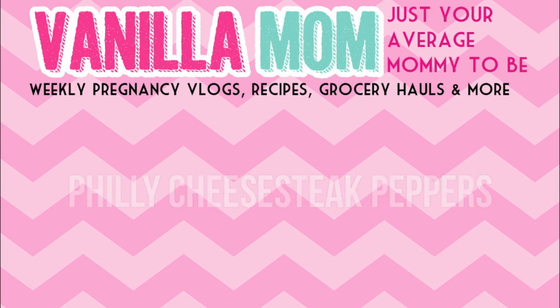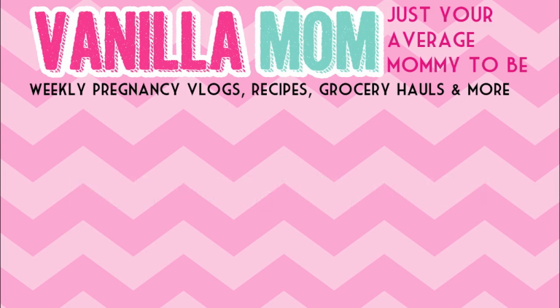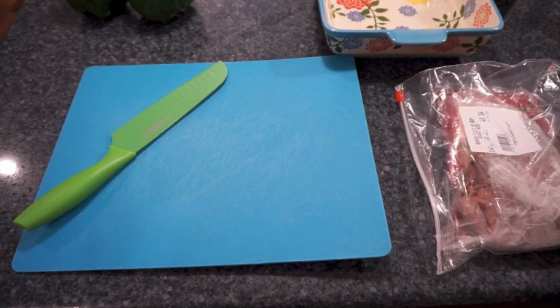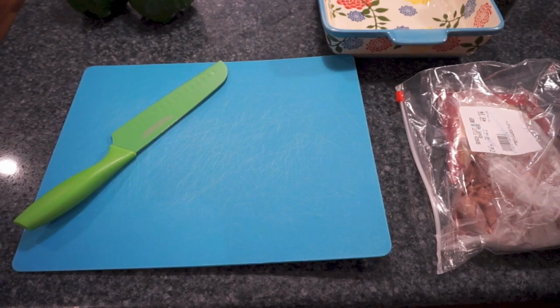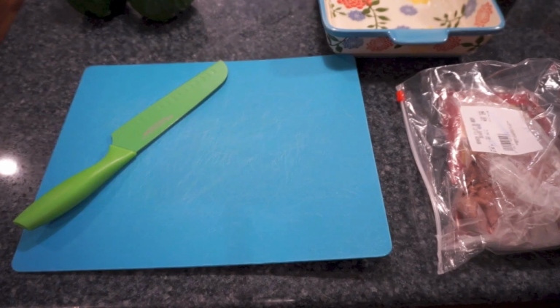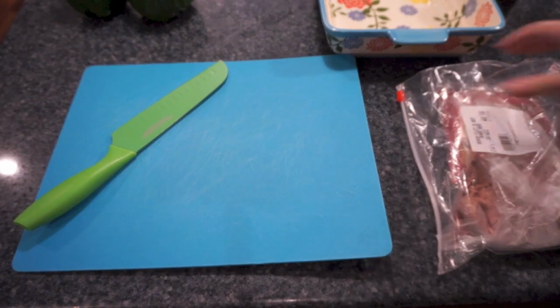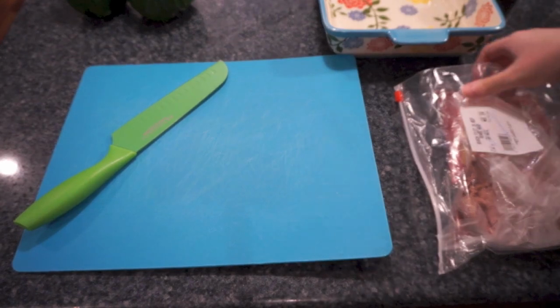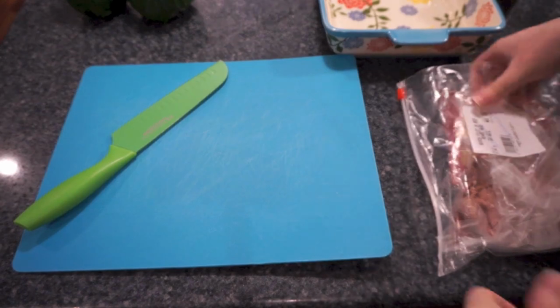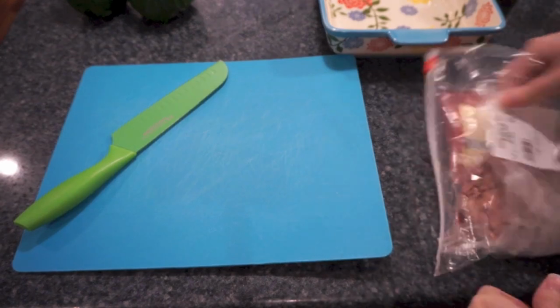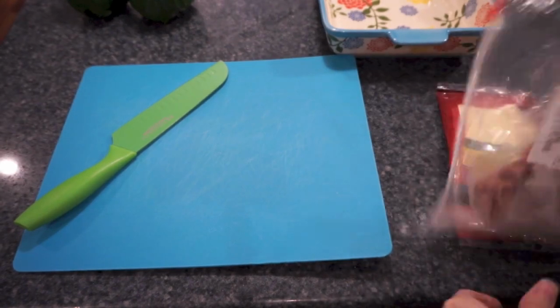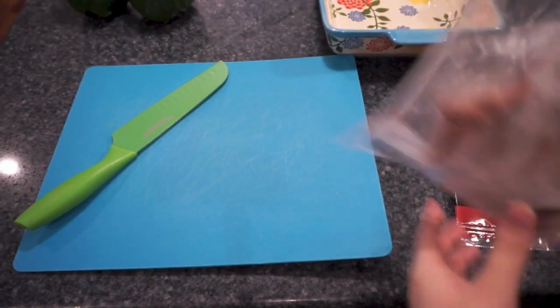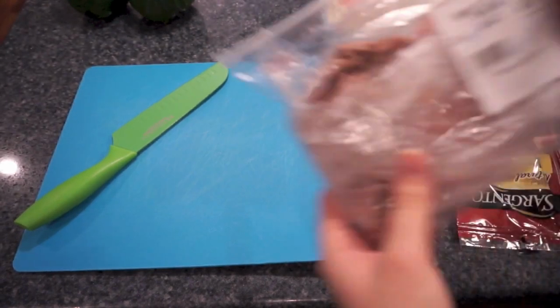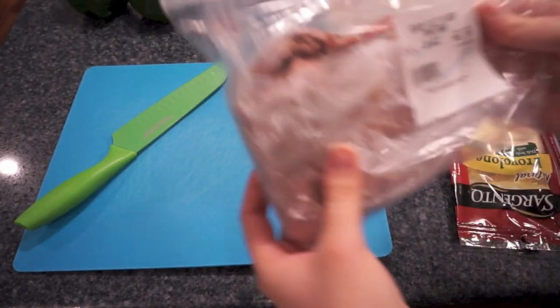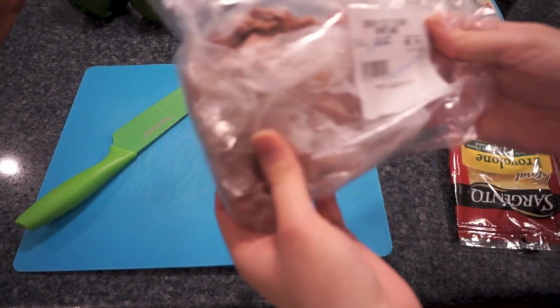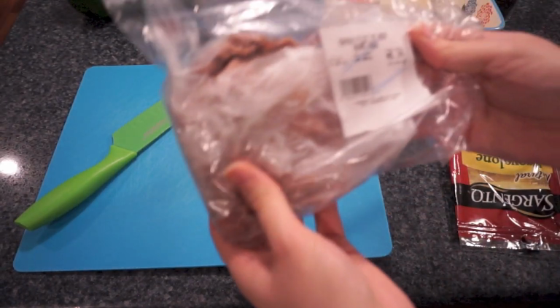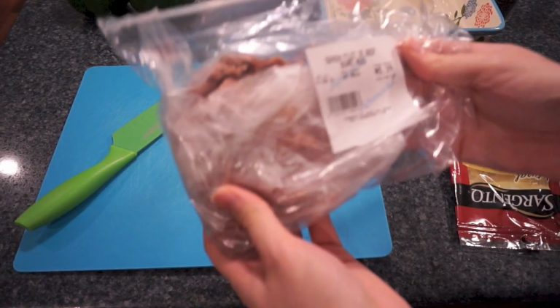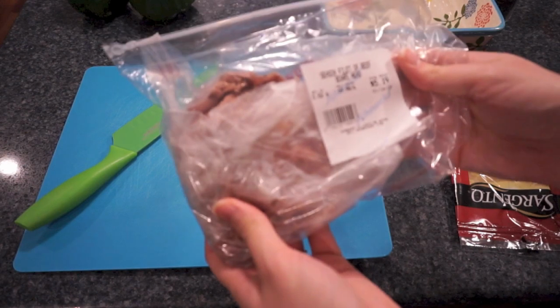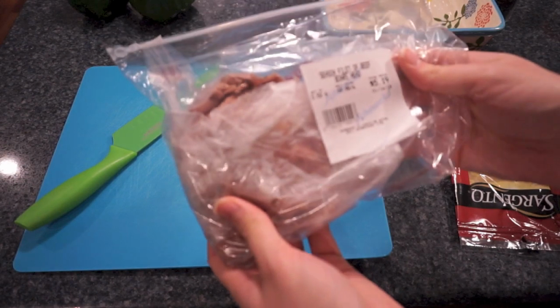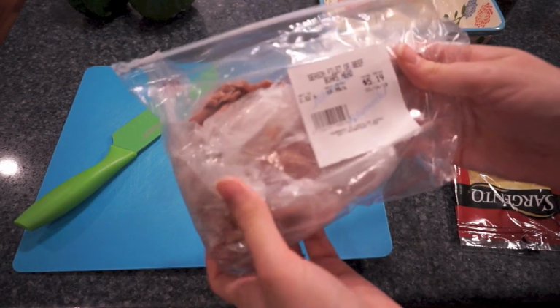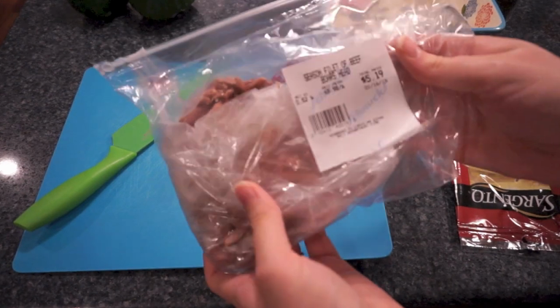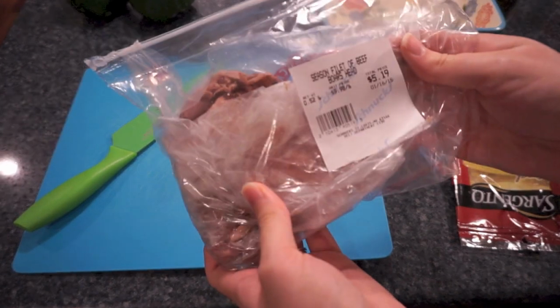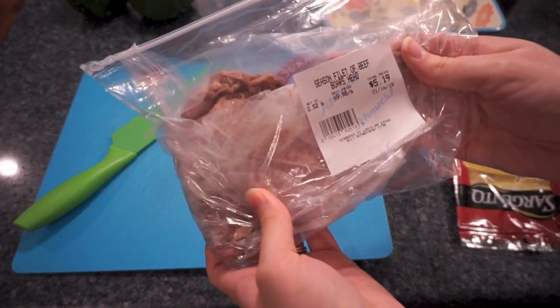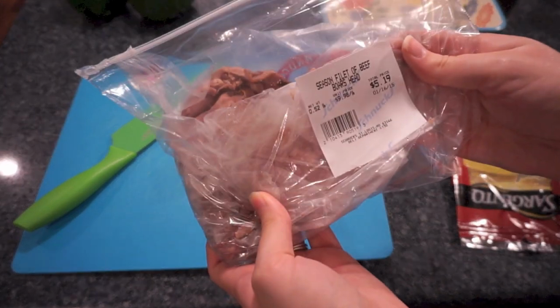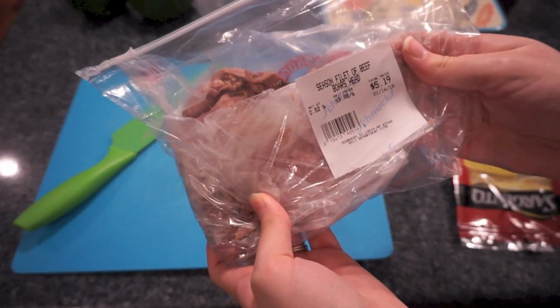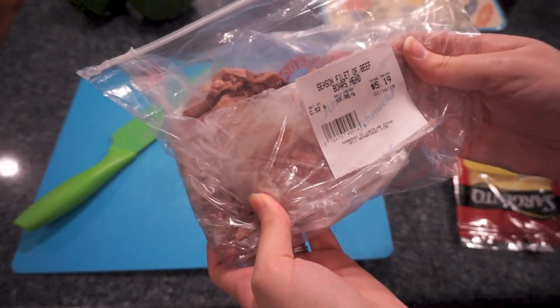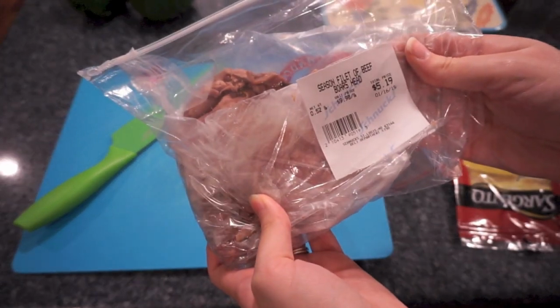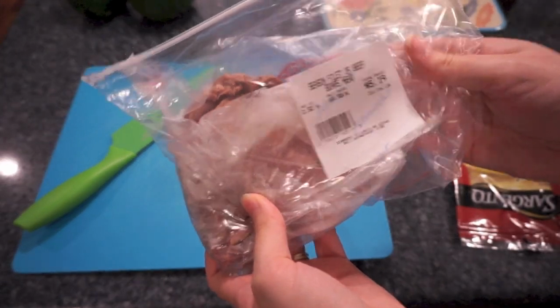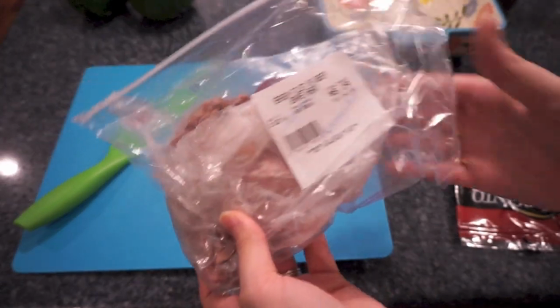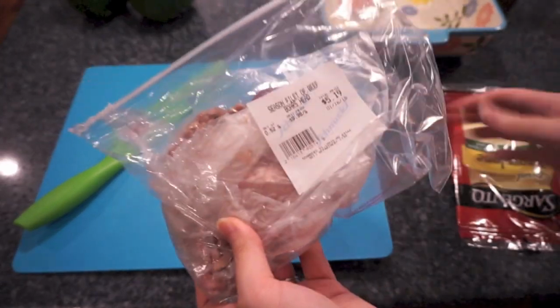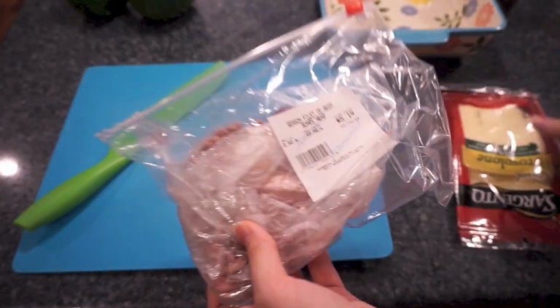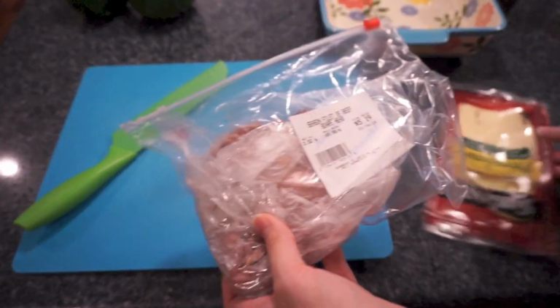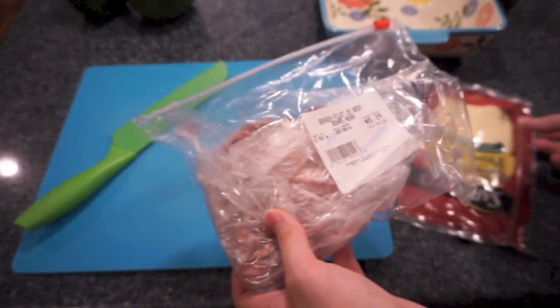Hi everyone, it's Samantha and today I'm going to make a super easy recipe. It's just Philly cheesesteak stuffed peppers.